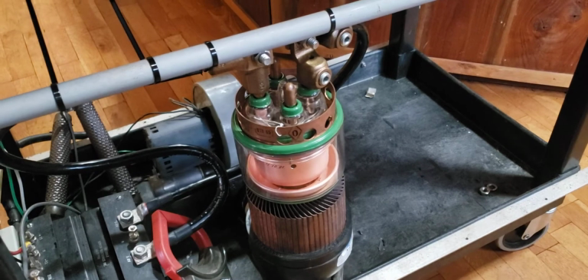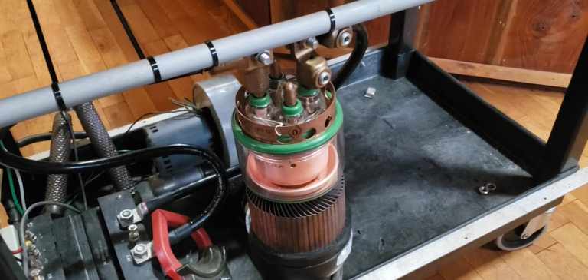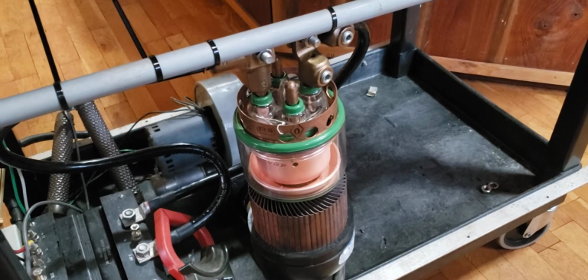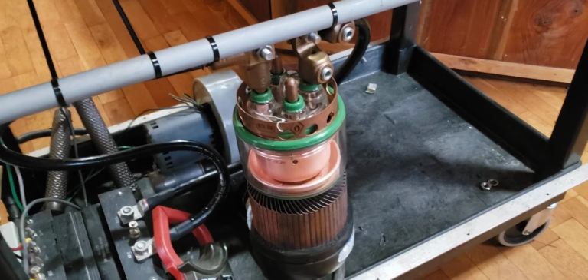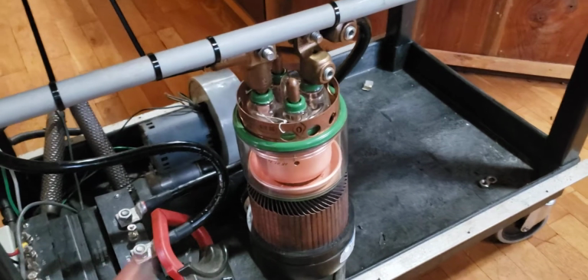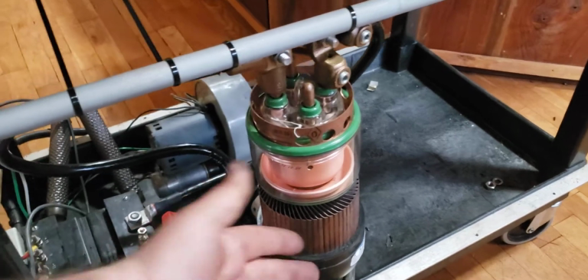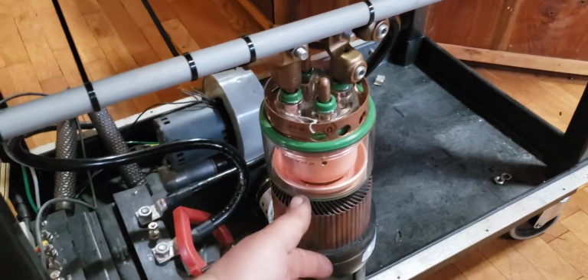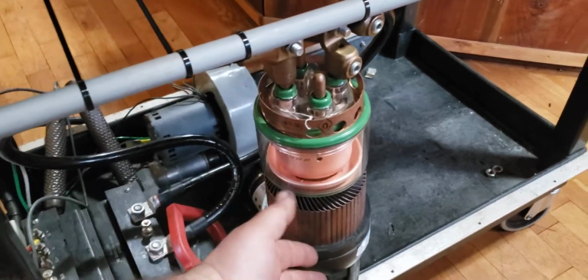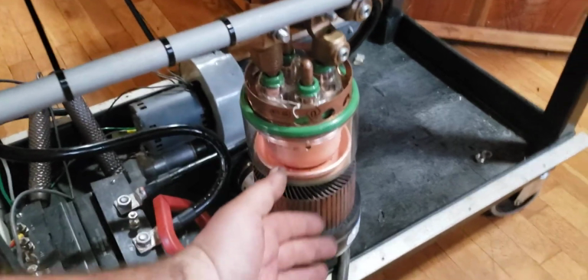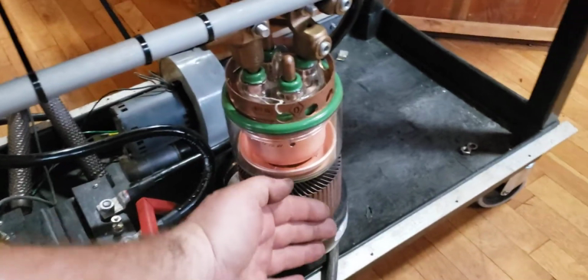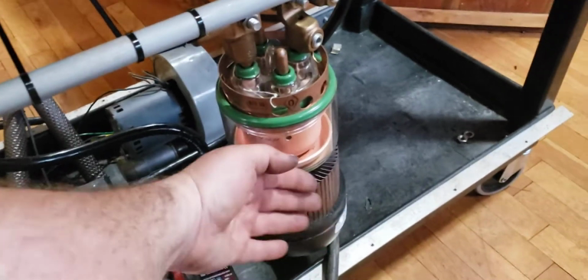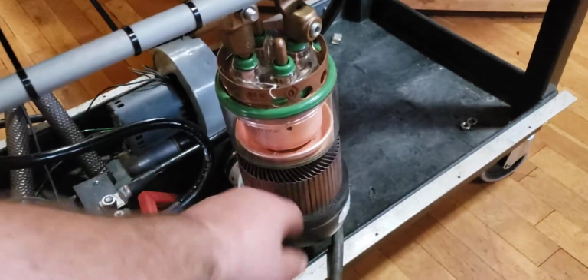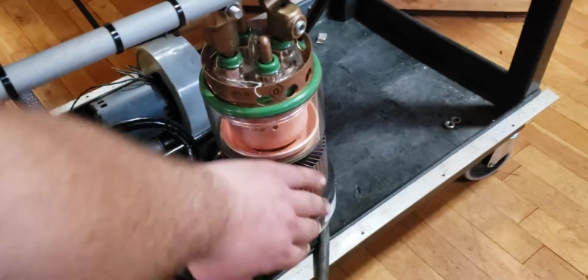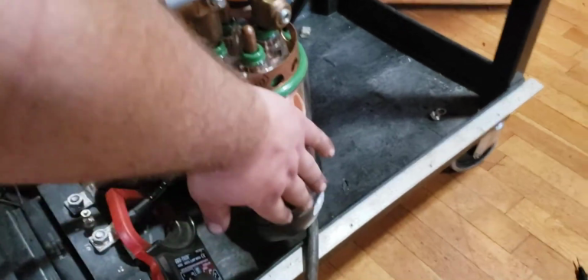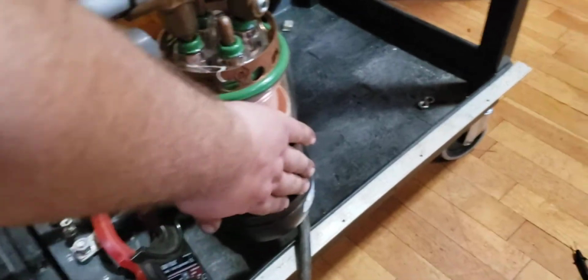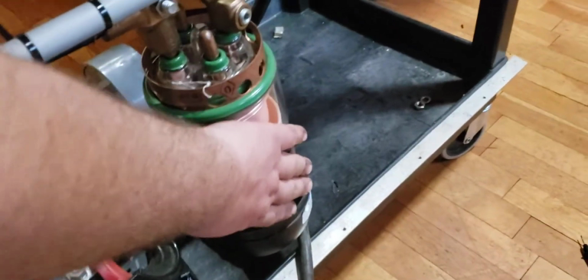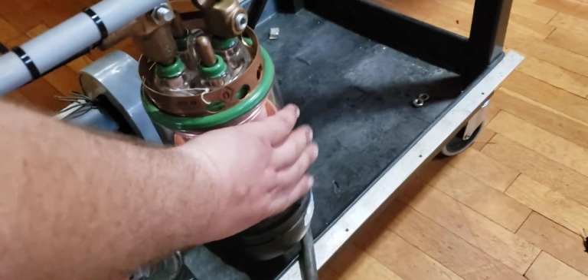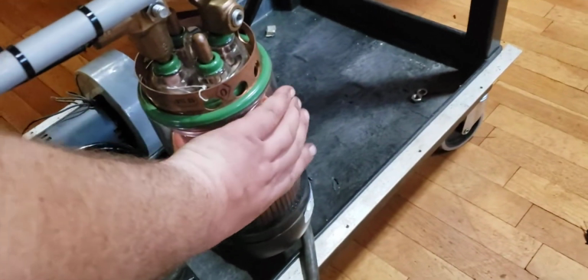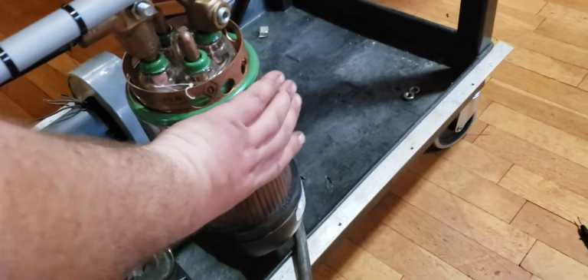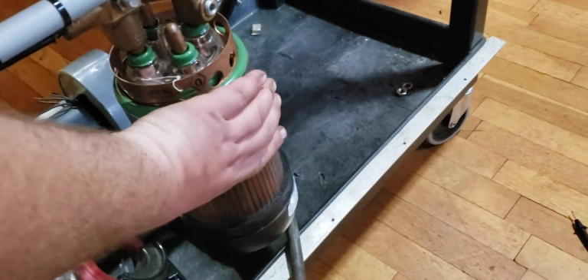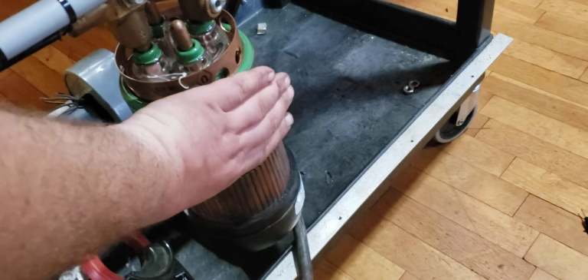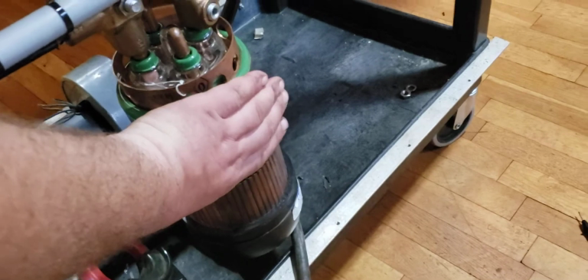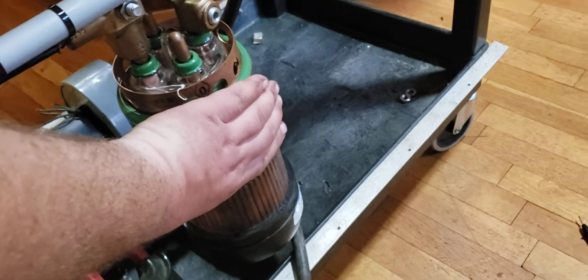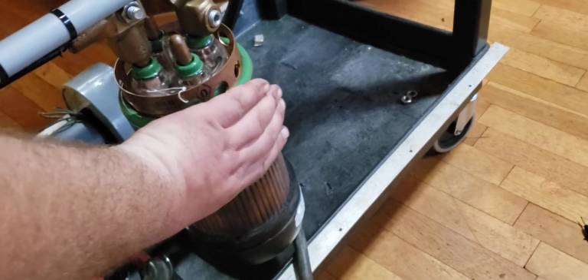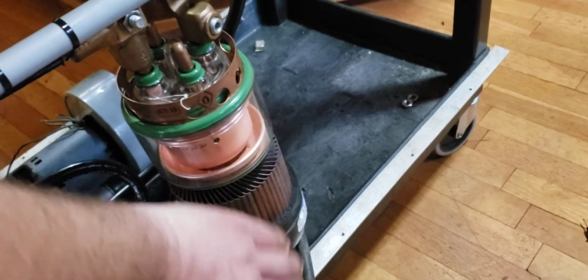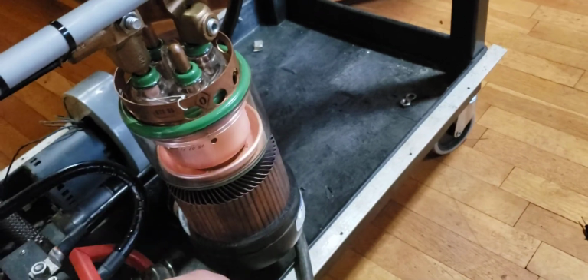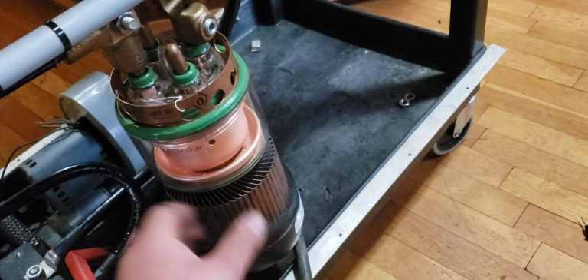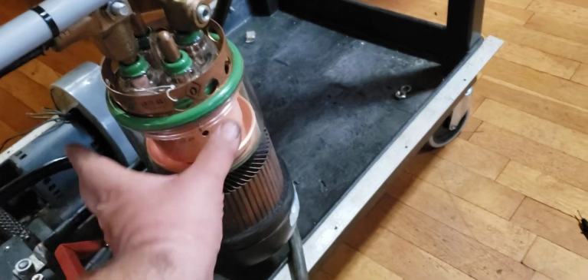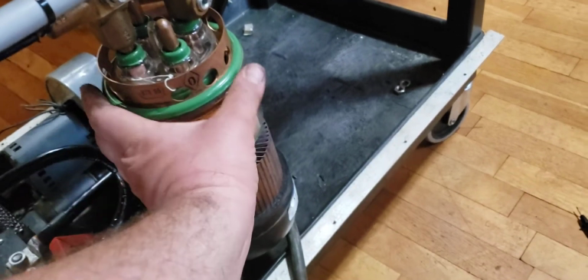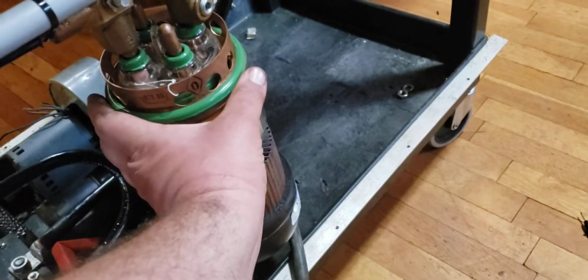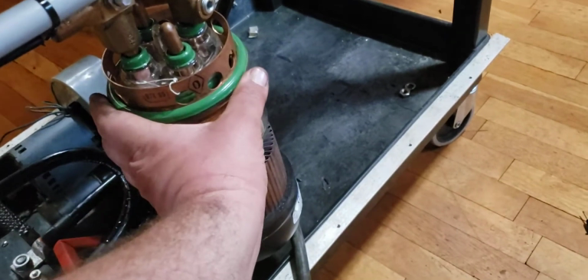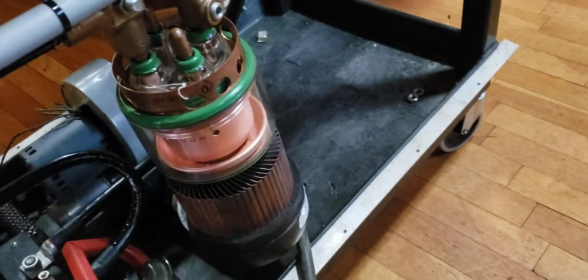This is quite a massive tube. Kind of give you an idea — there's my hand just covering up the glass area.